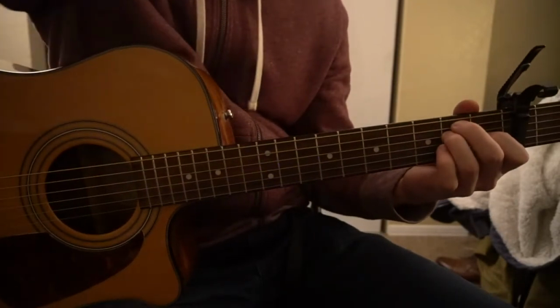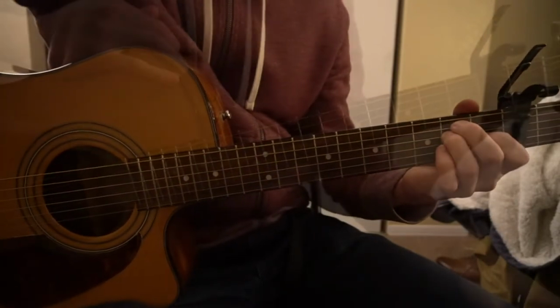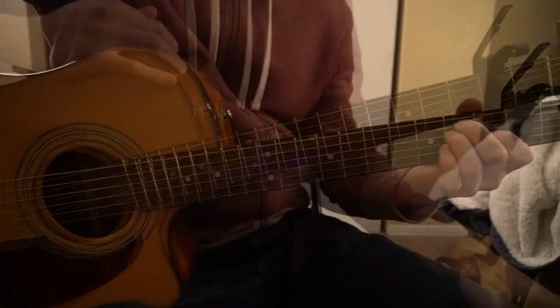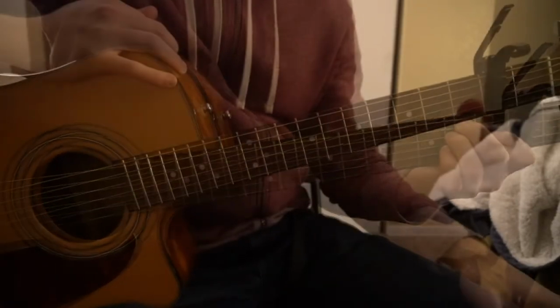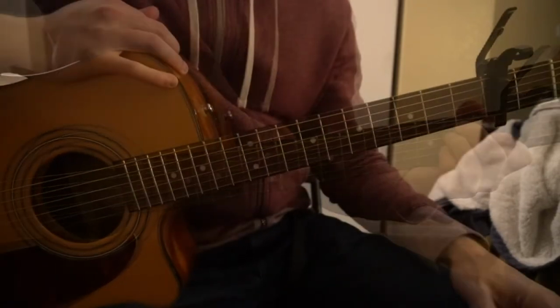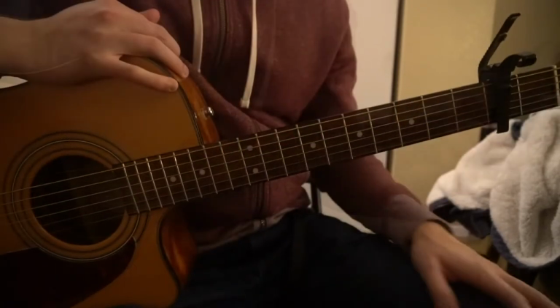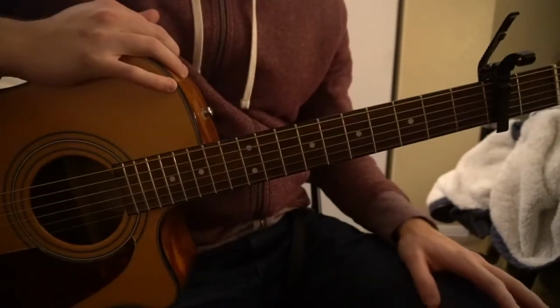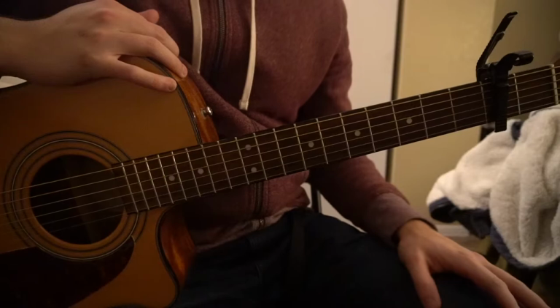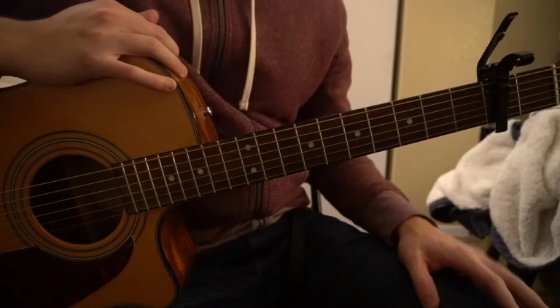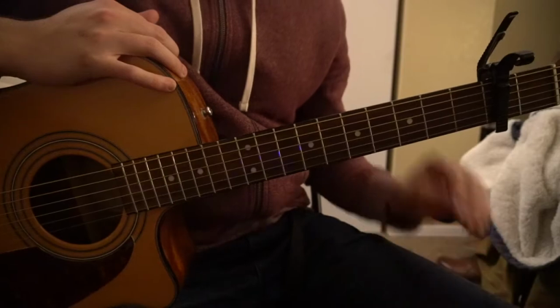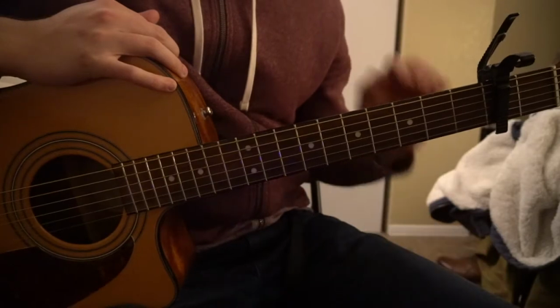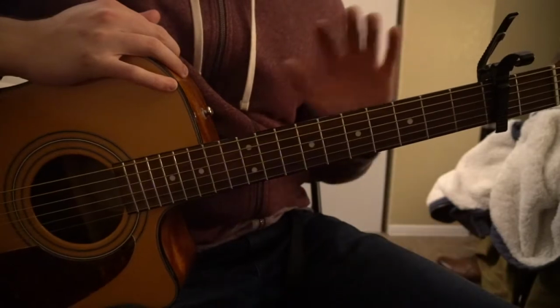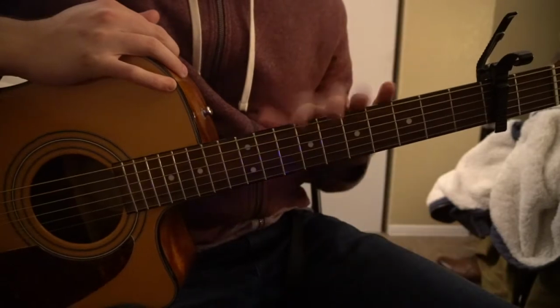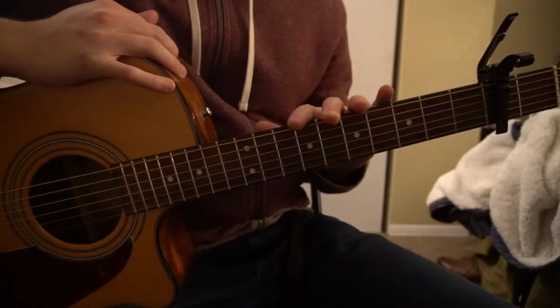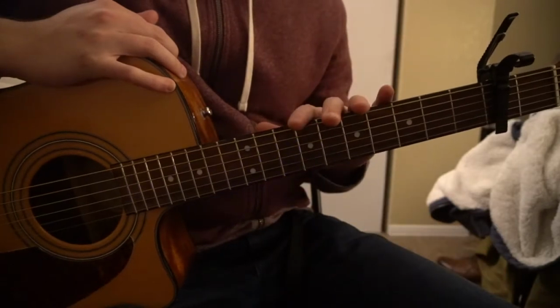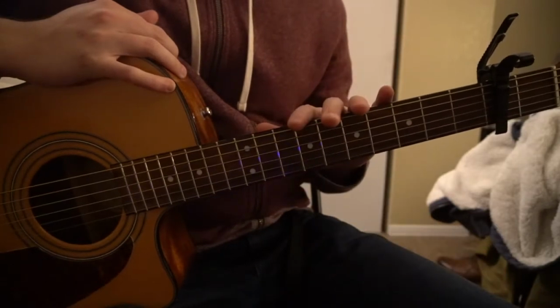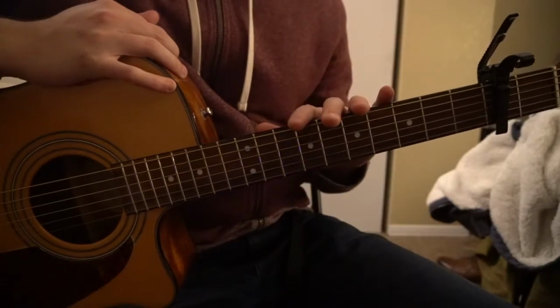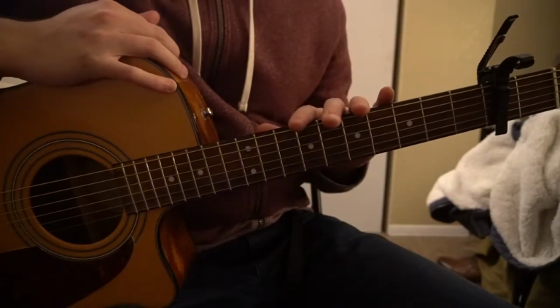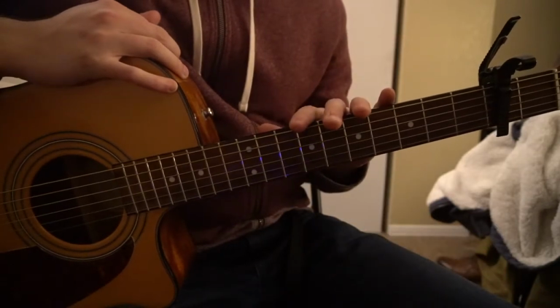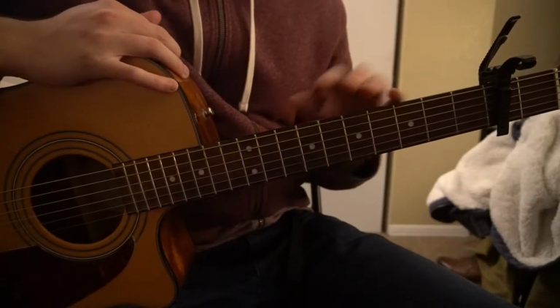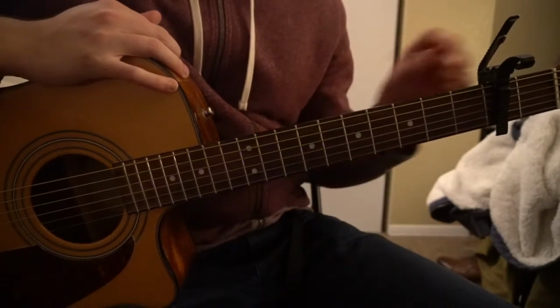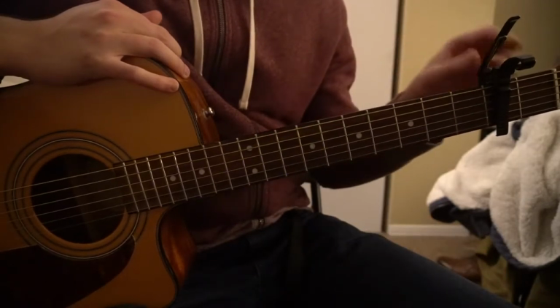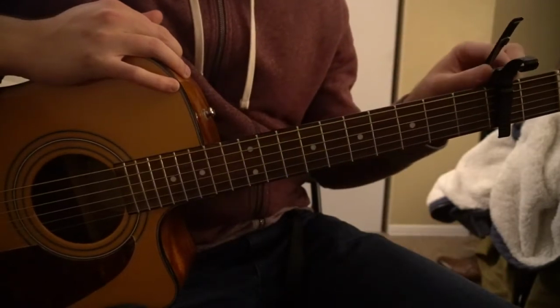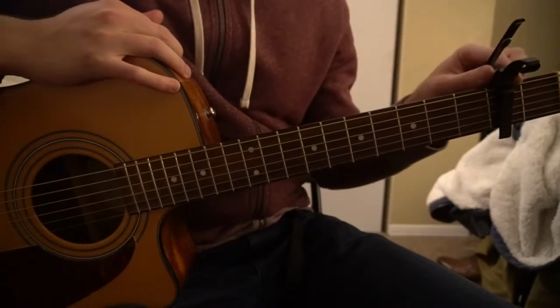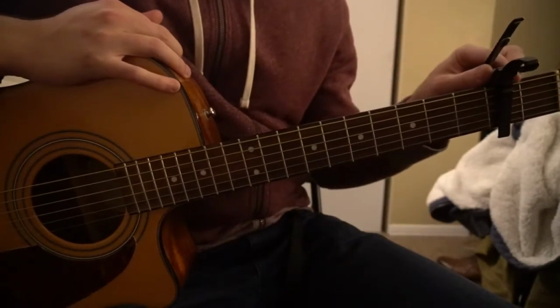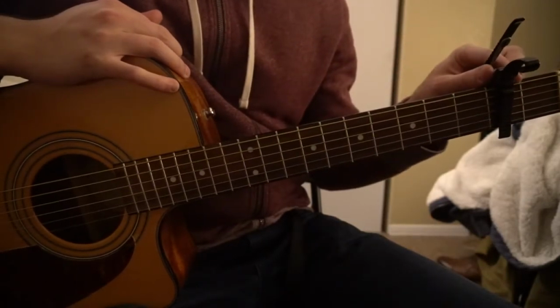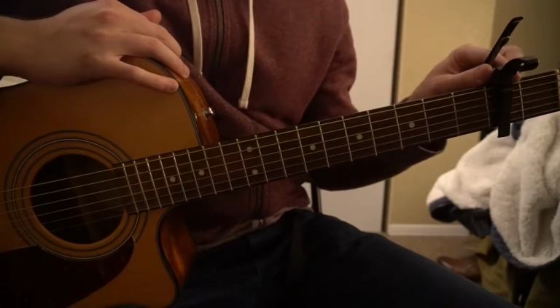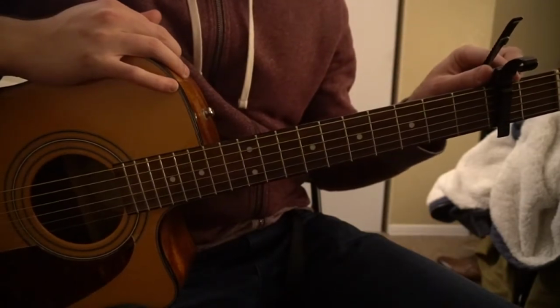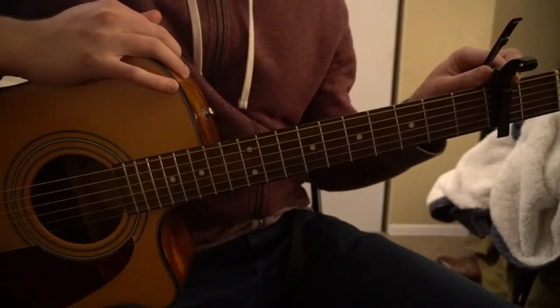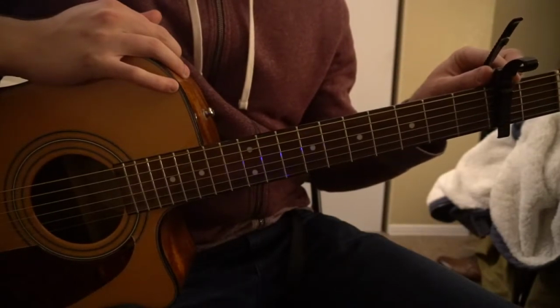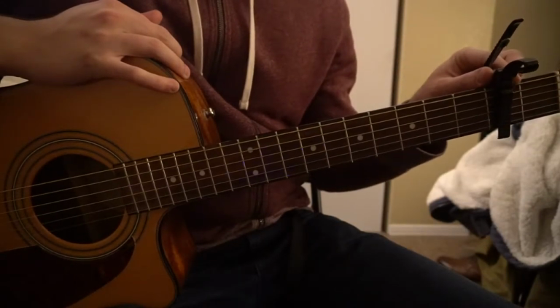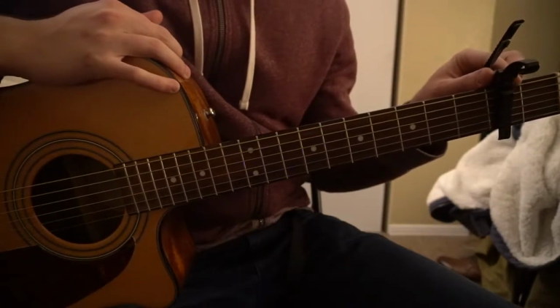This is a tutorial on how to play 'Famous' by French Montana. We're on standard tuning and have a capo on our second fret.